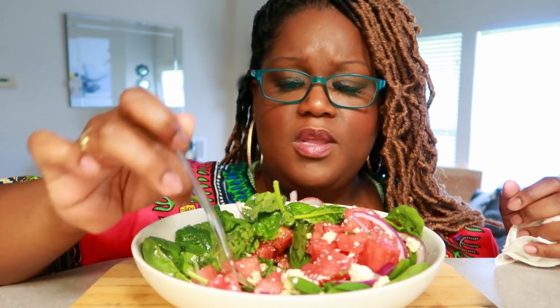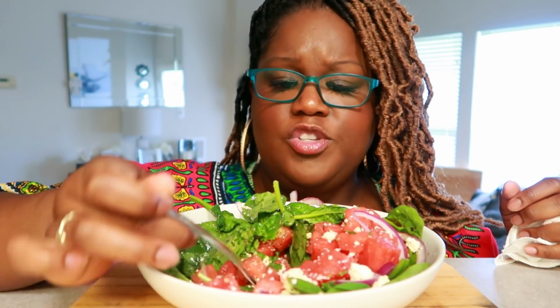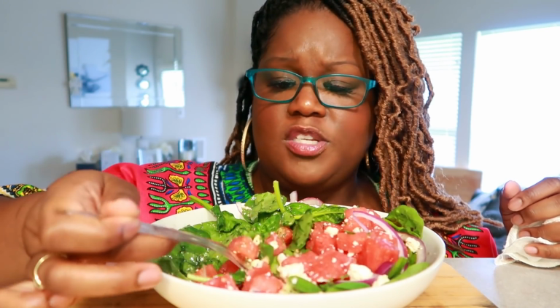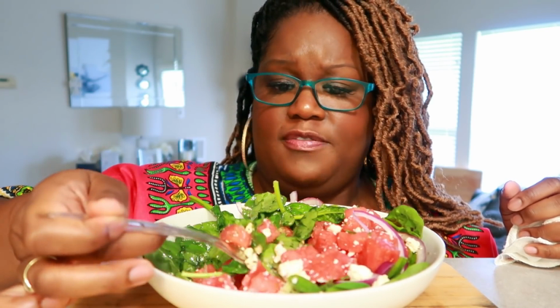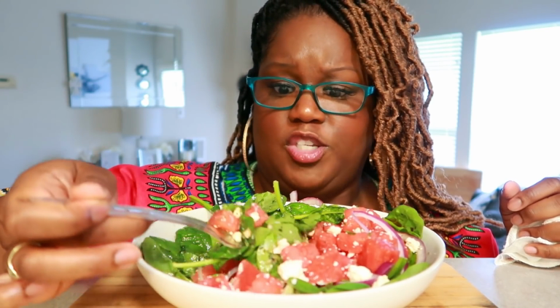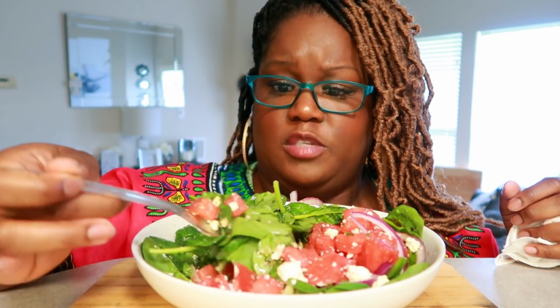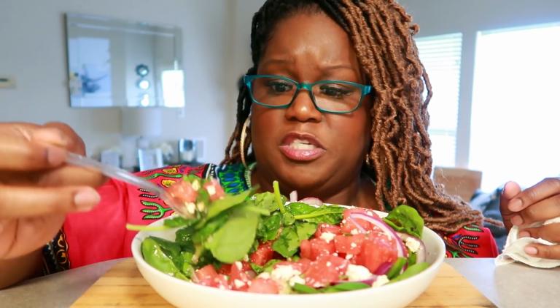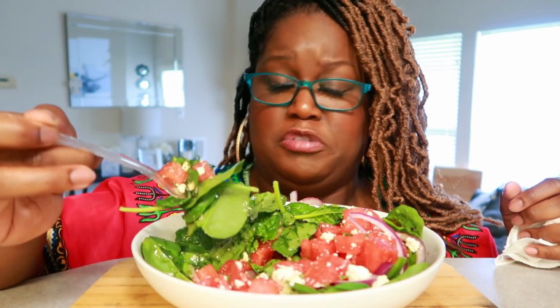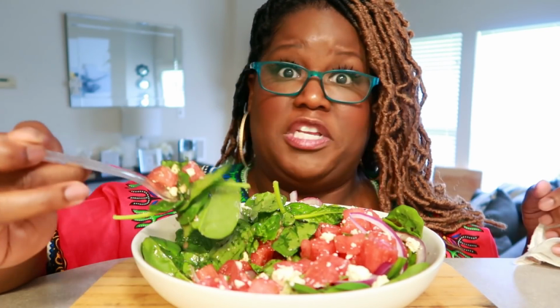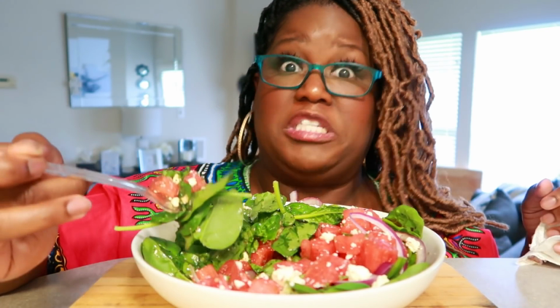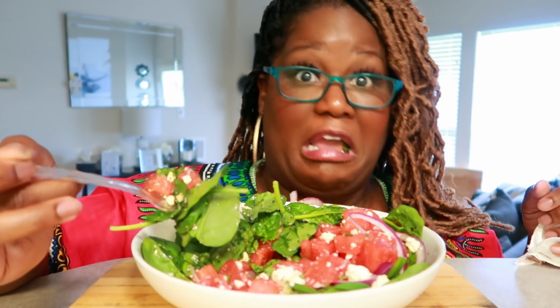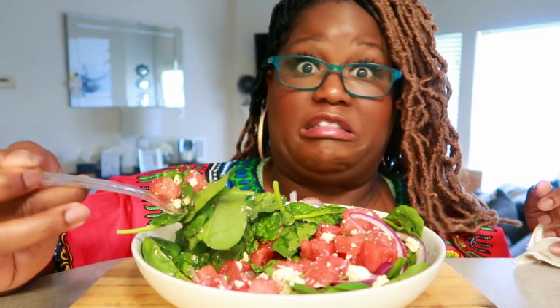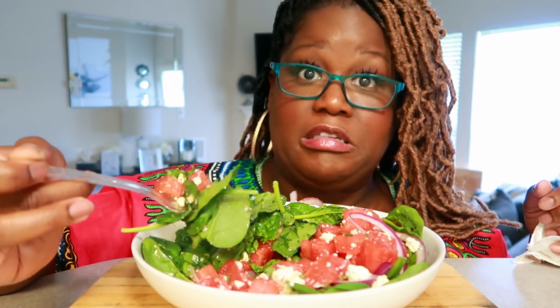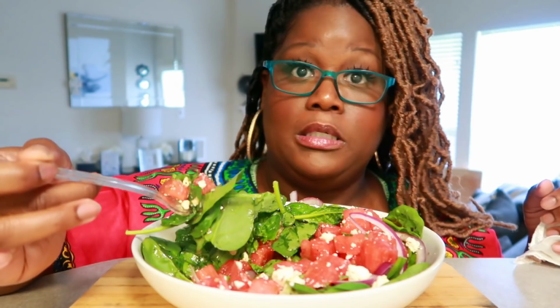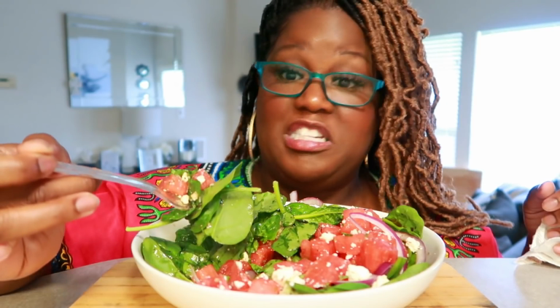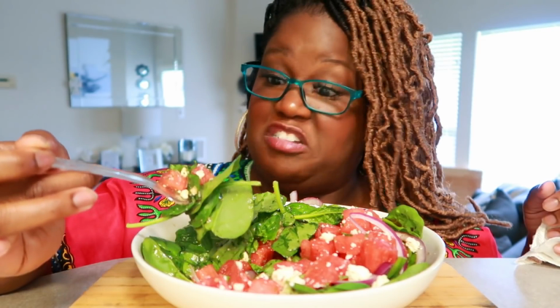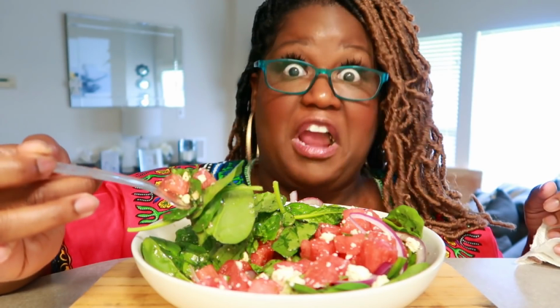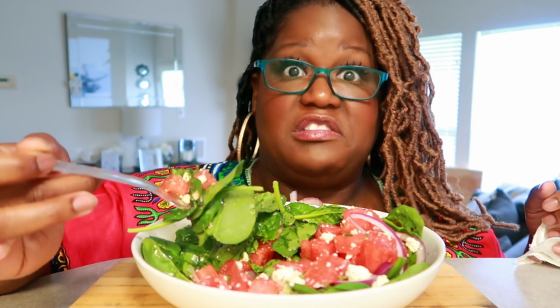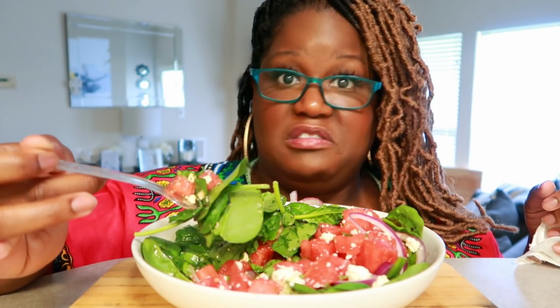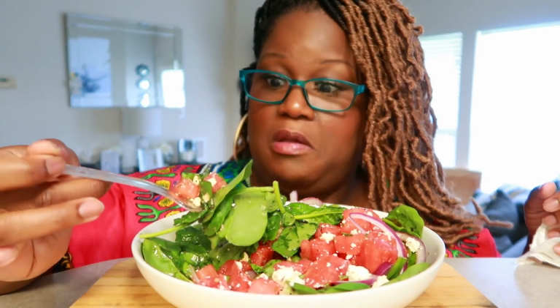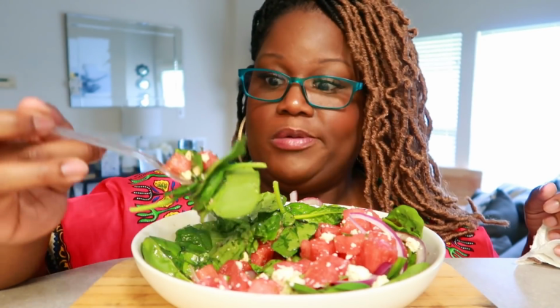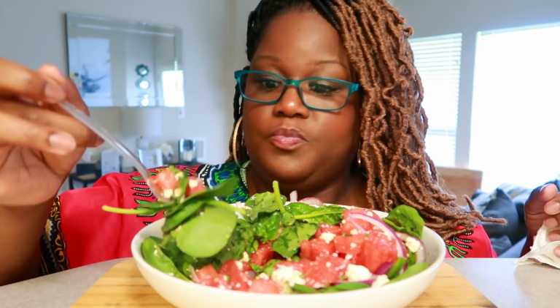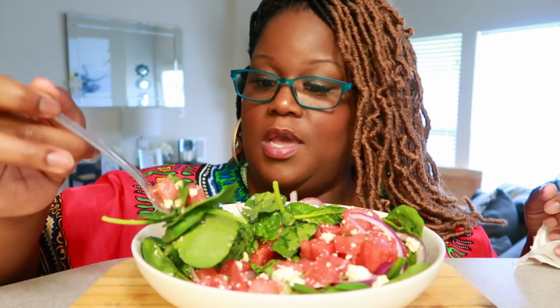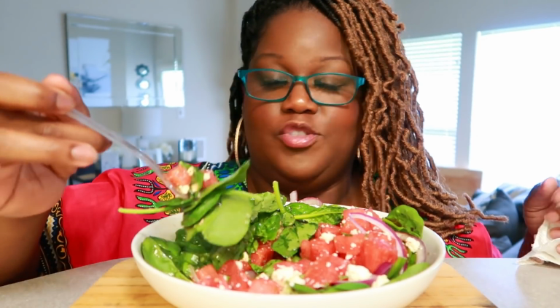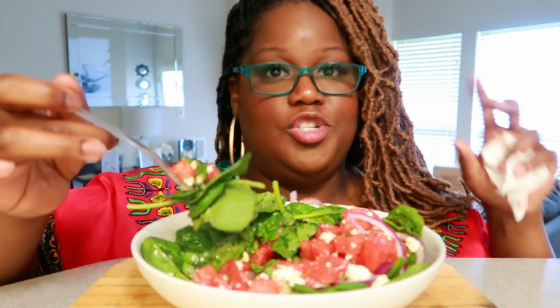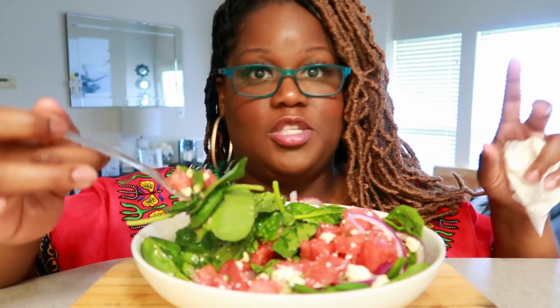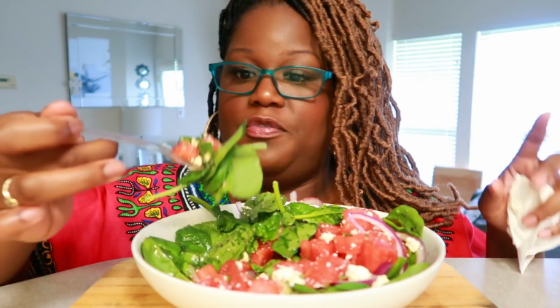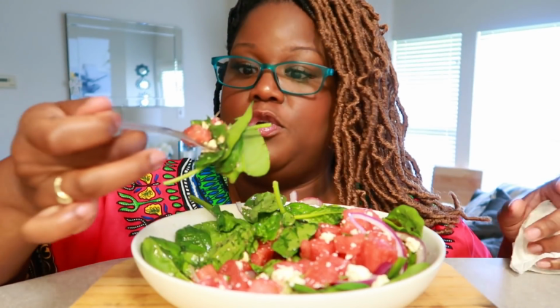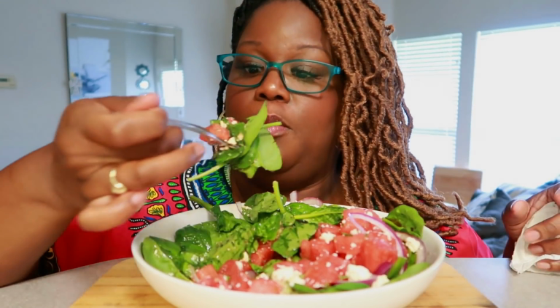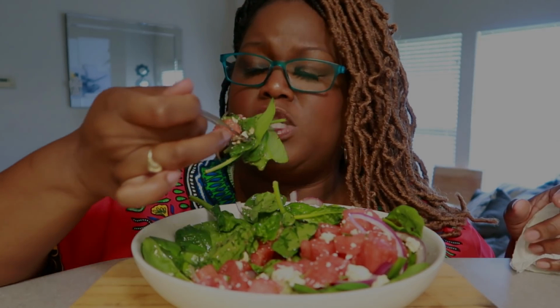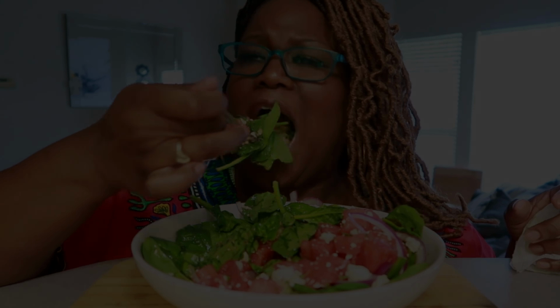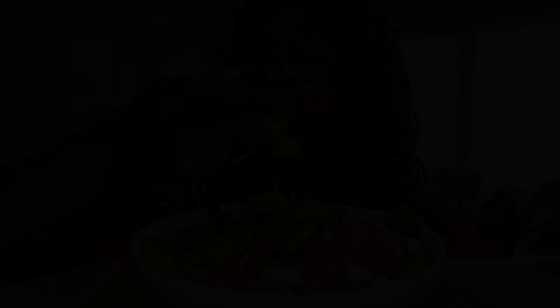And just enough feta cheese because, you know, feta stinks. She ranks. It's just a few crumbles. Mmm.